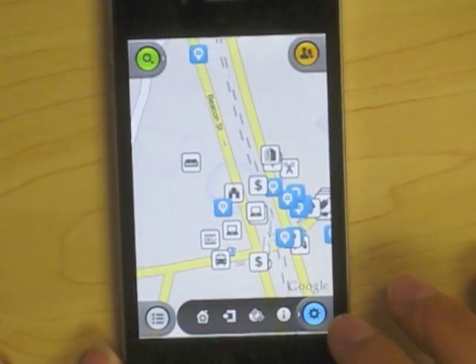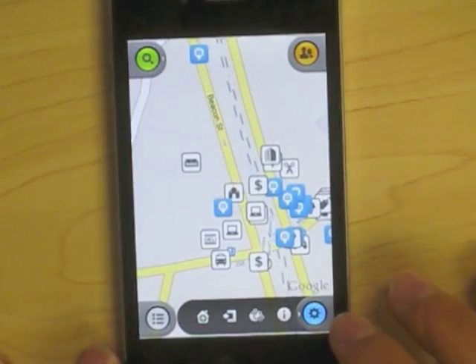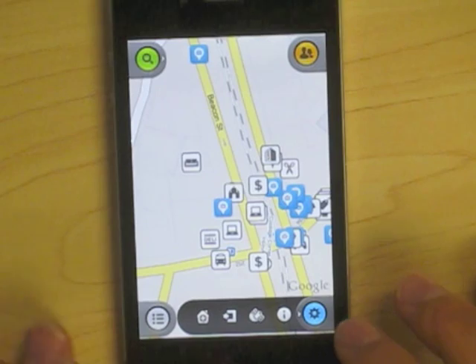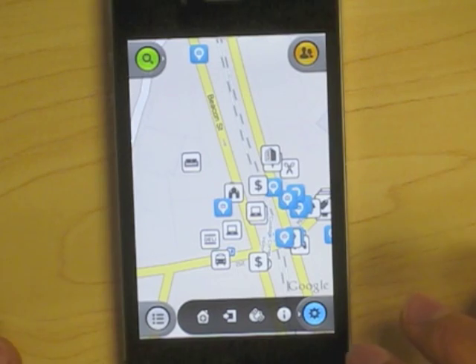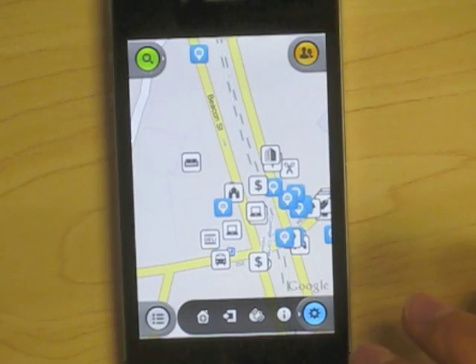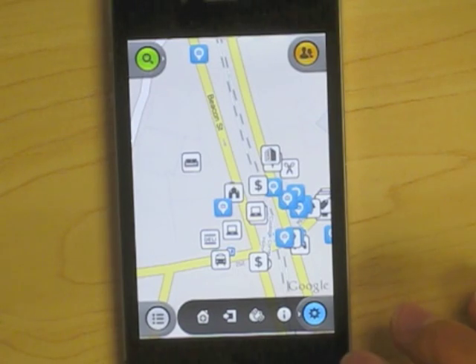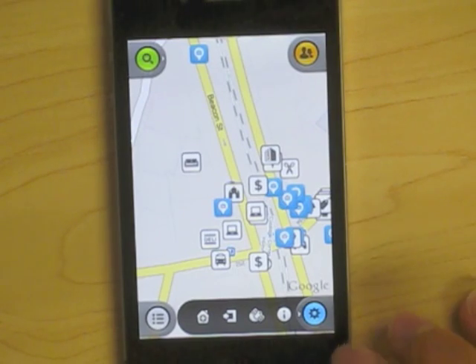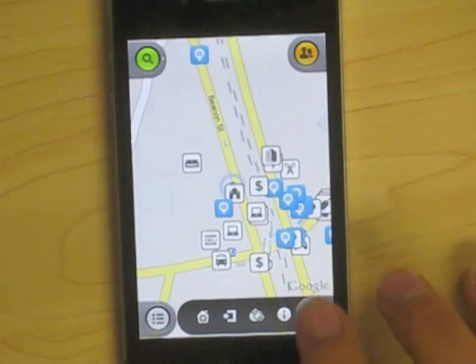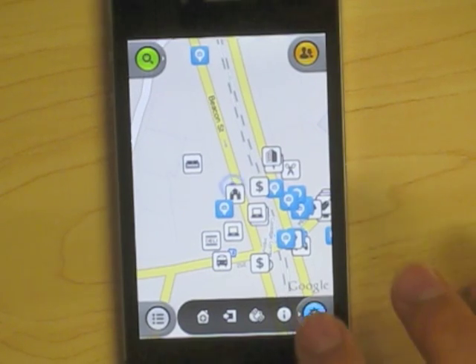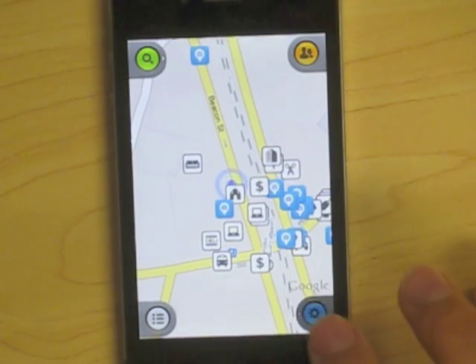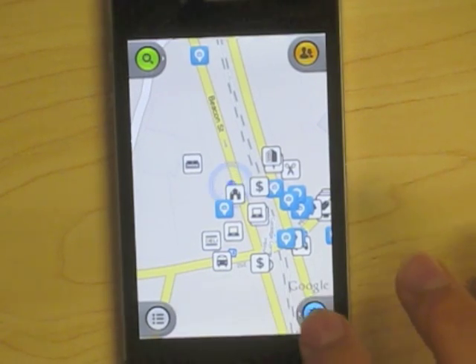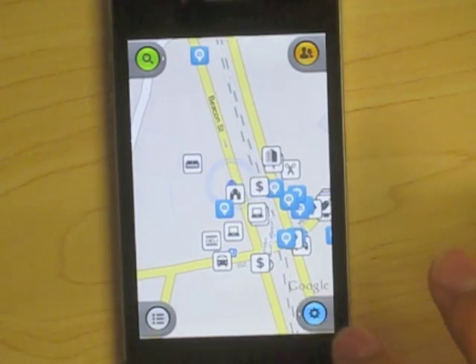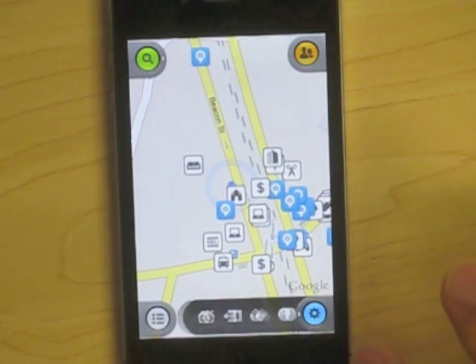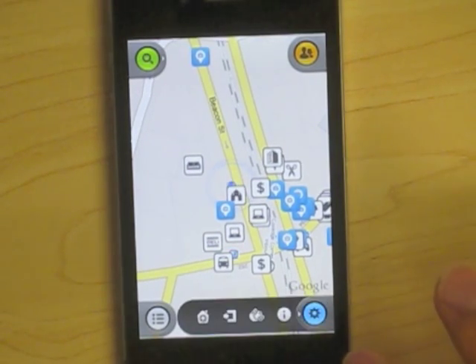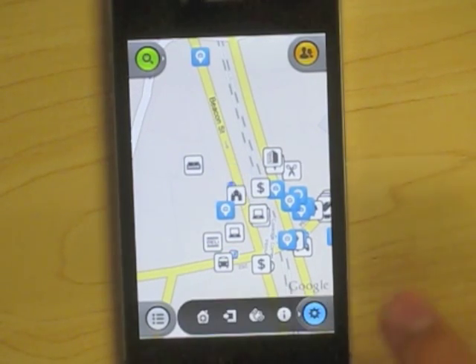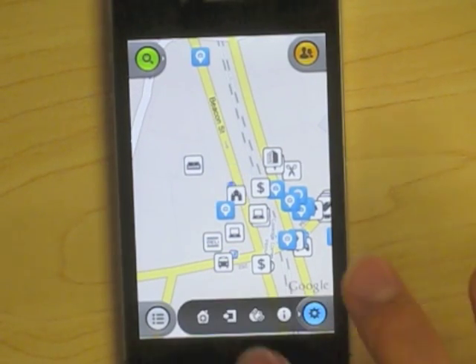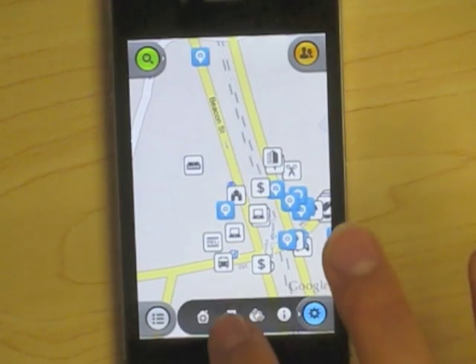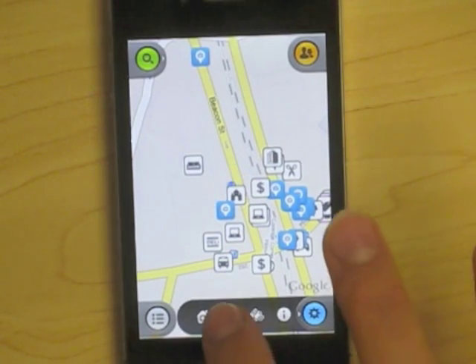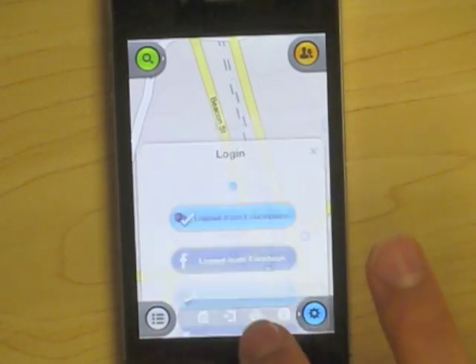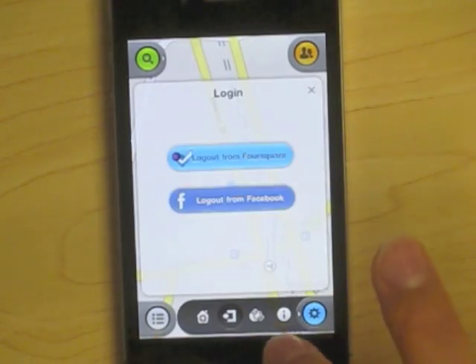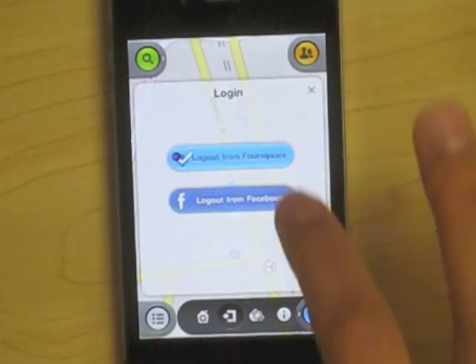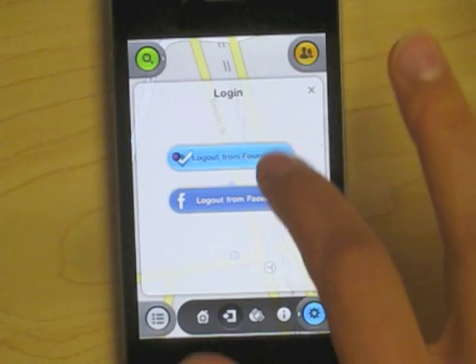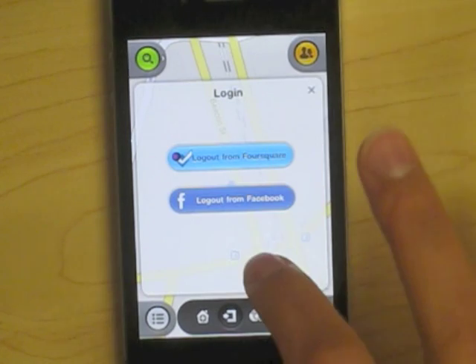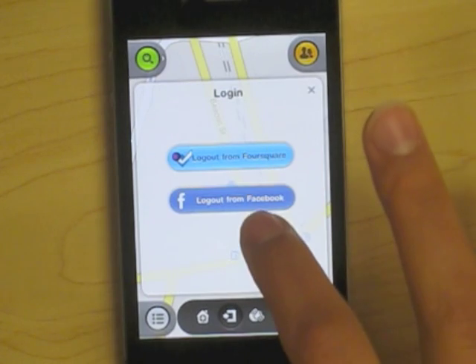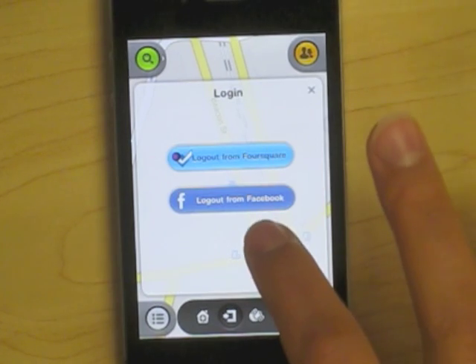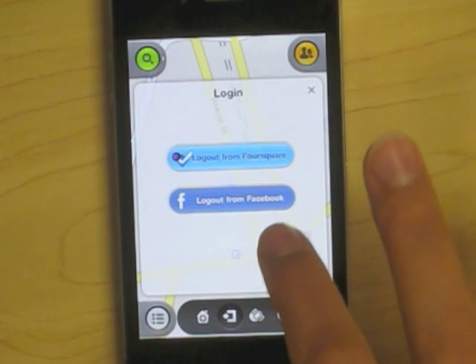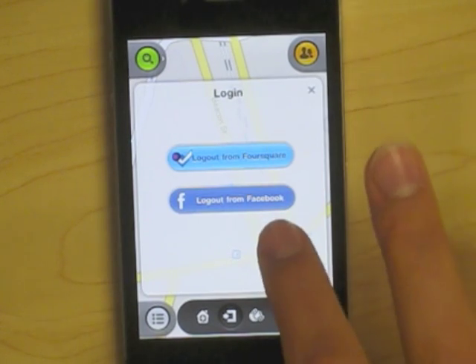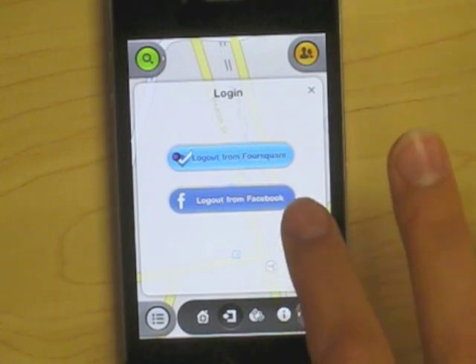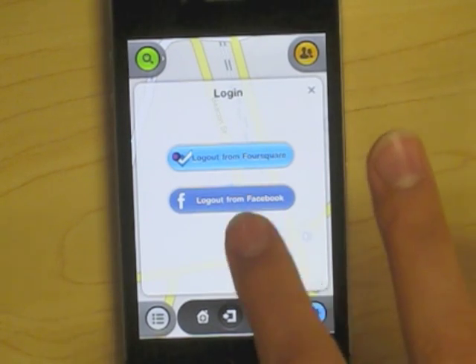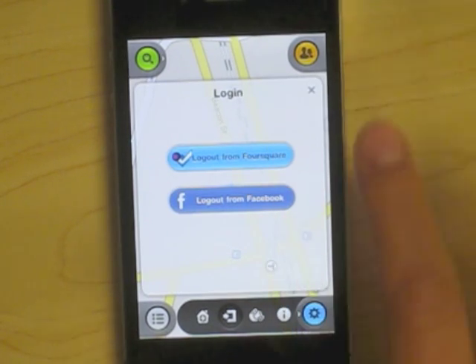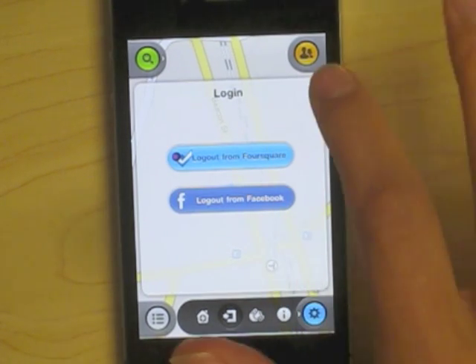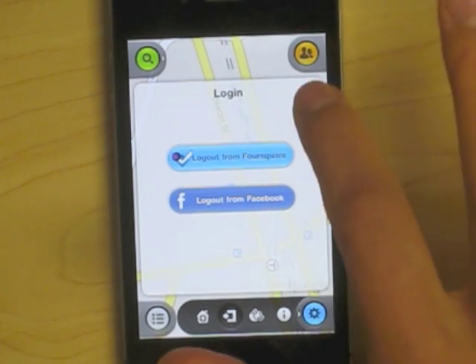When you start up Check-In Plus, you can automatically link up to your Facebook and Foursquare. As you can see, I'm already logged in.